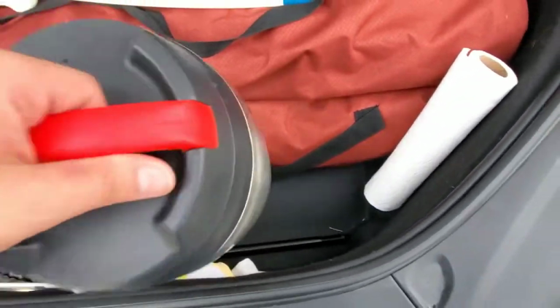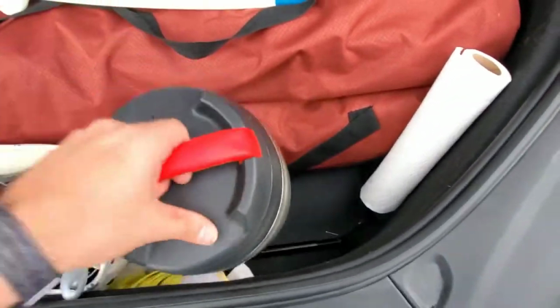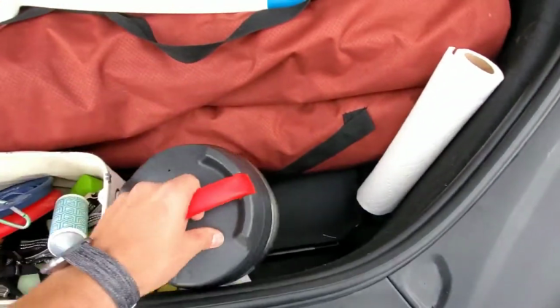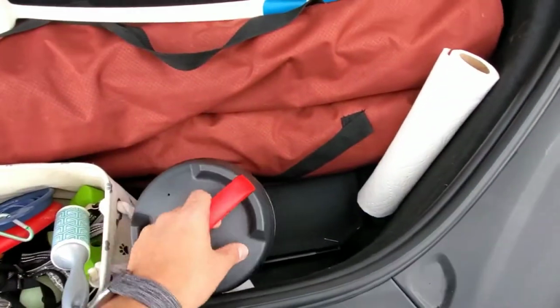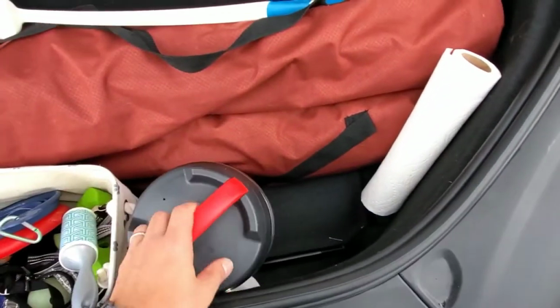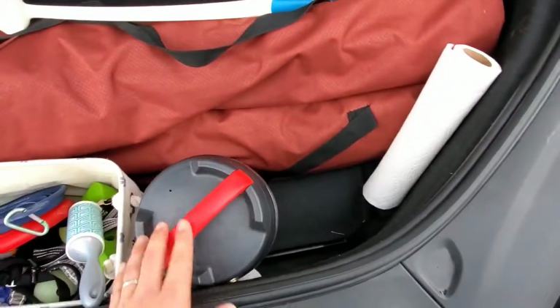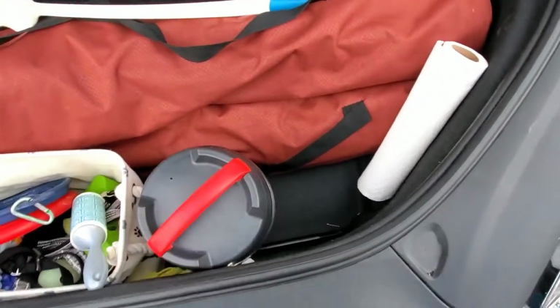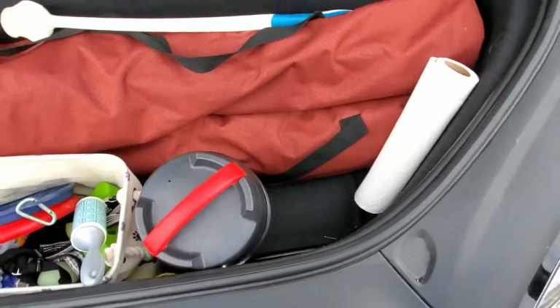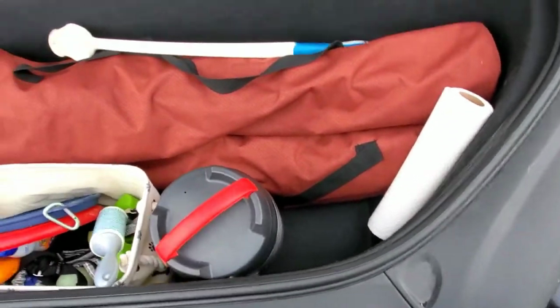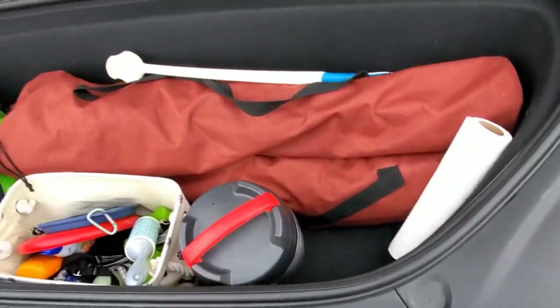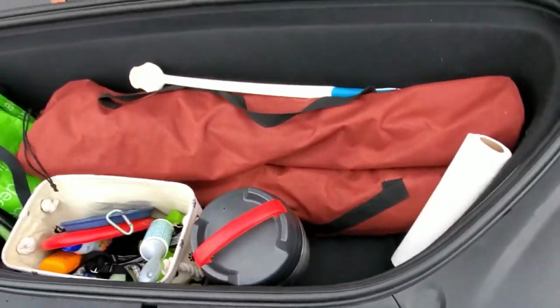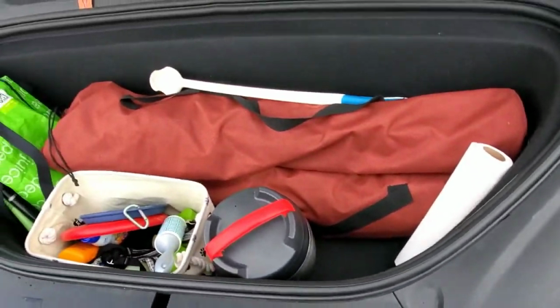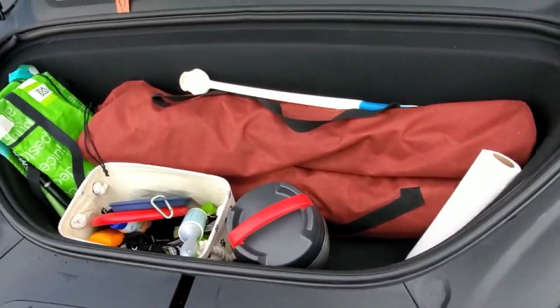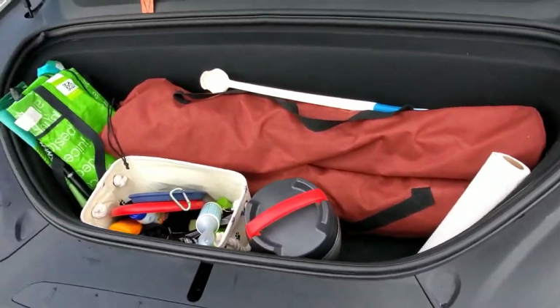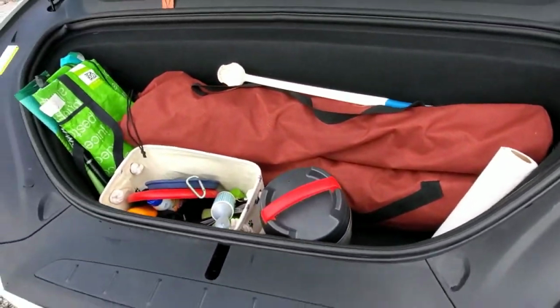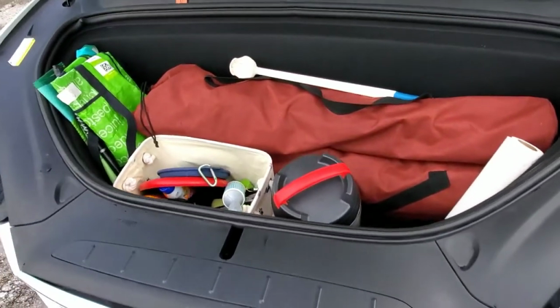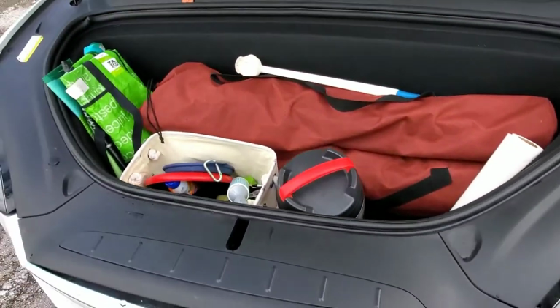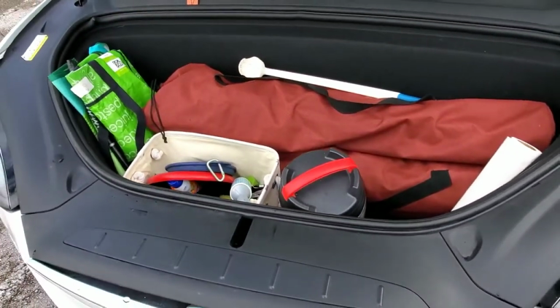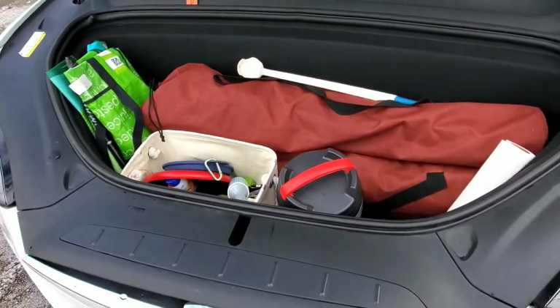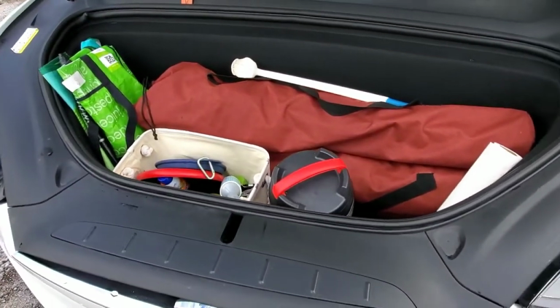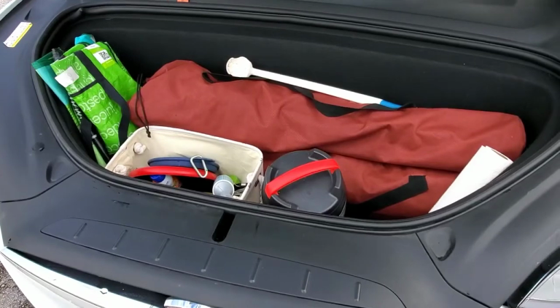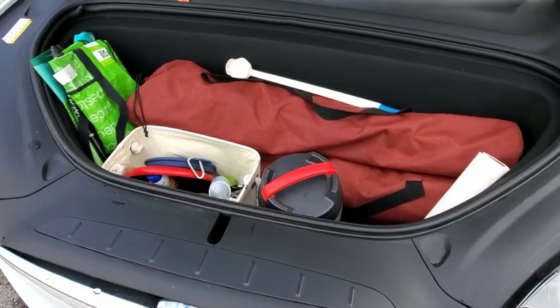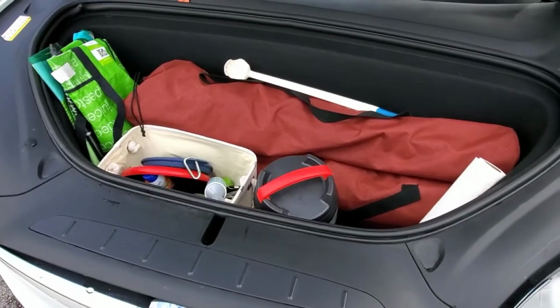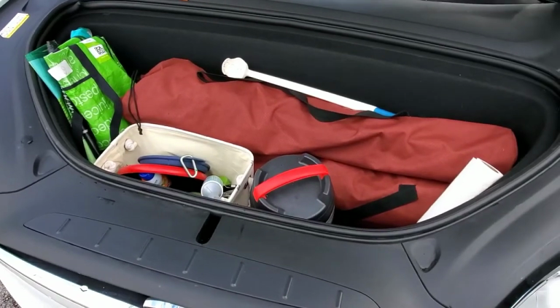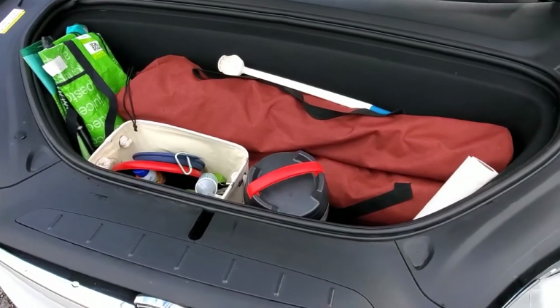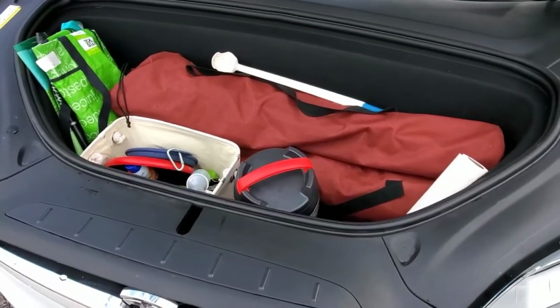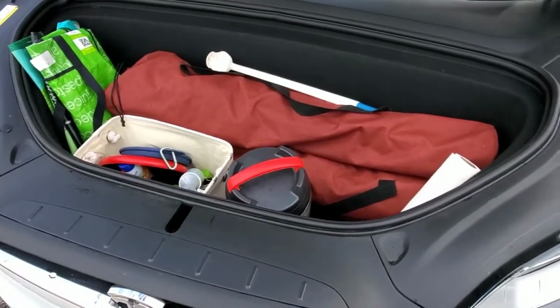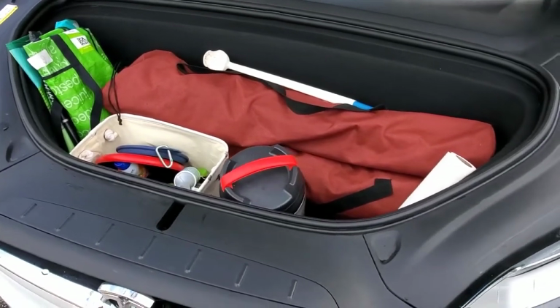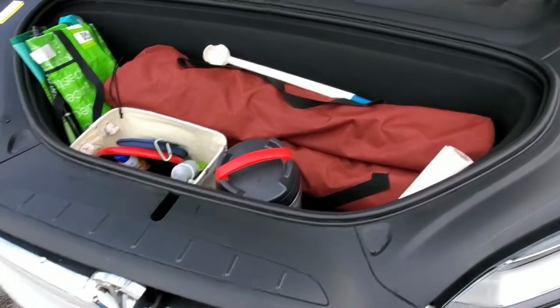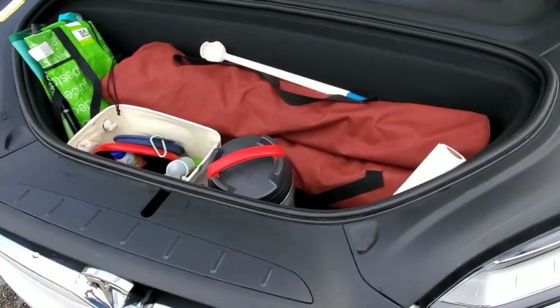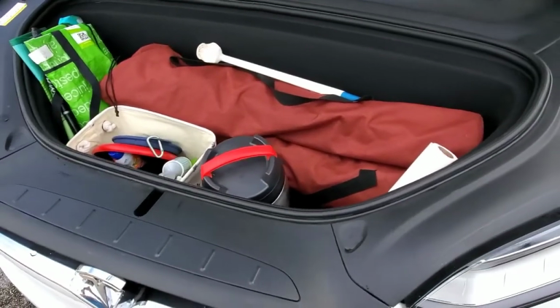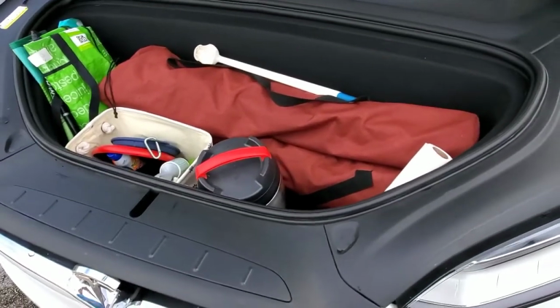So that is pretty much what's in my frunk. Comment below — tell me what's in yours.